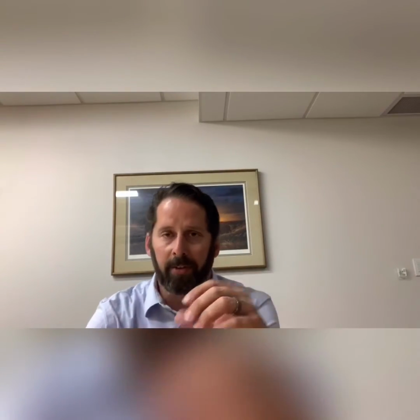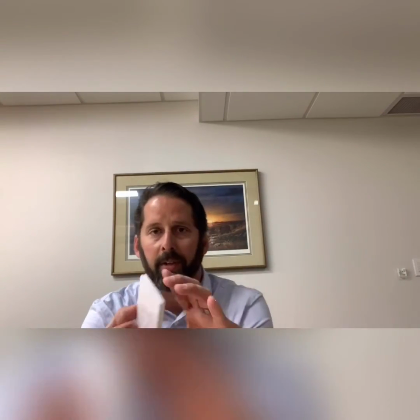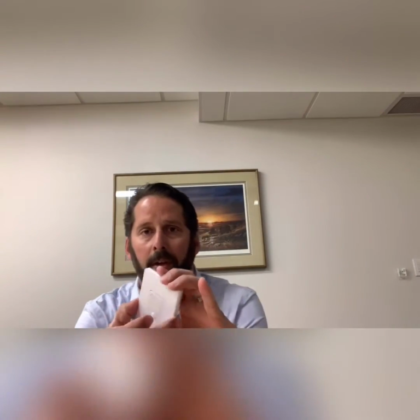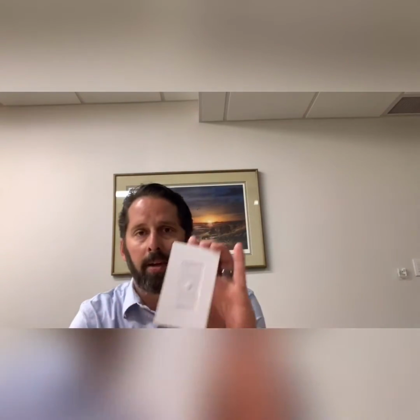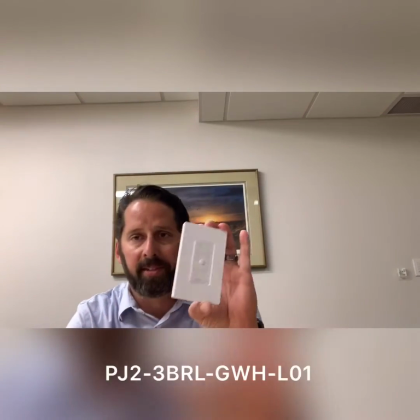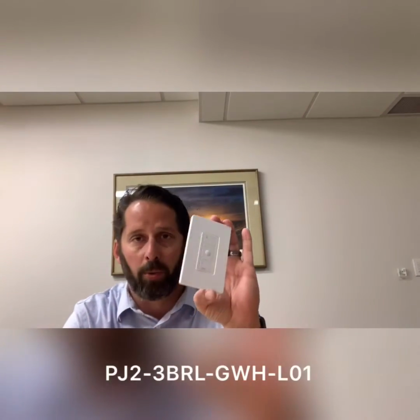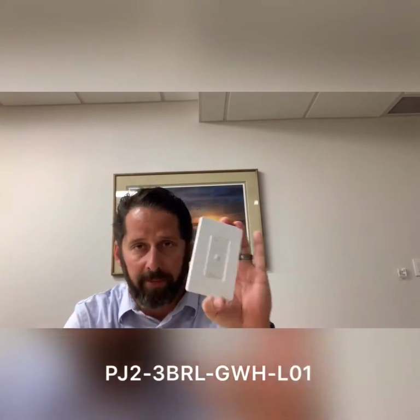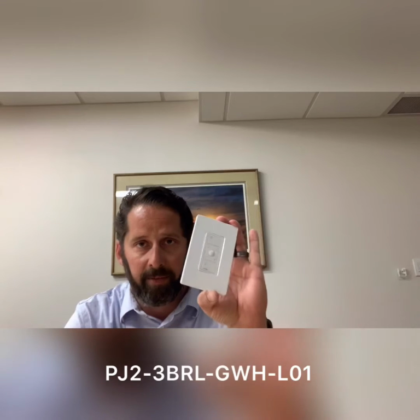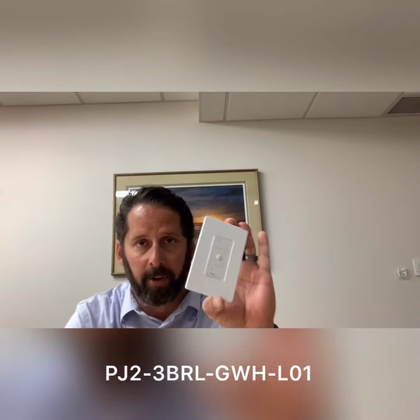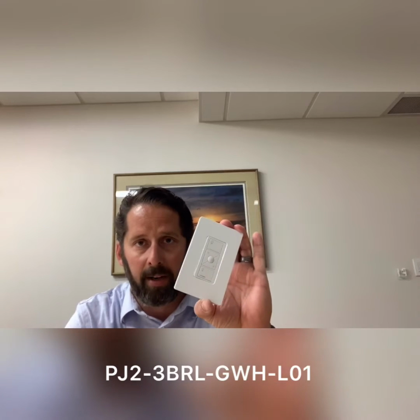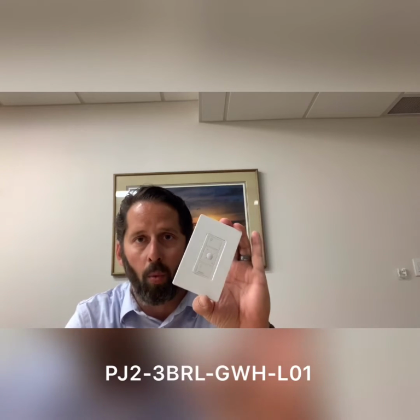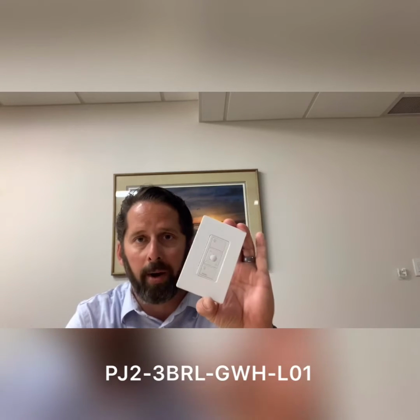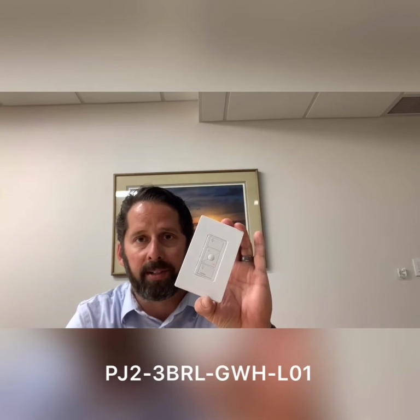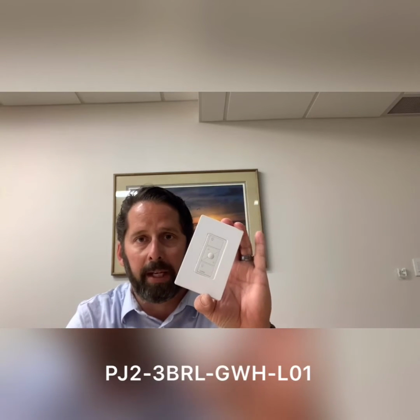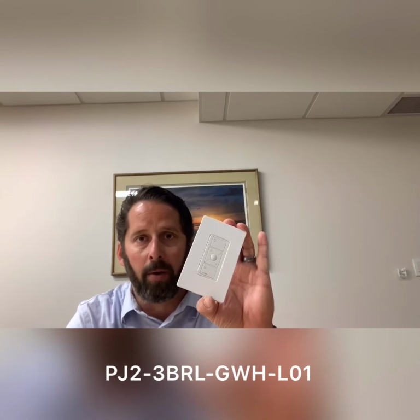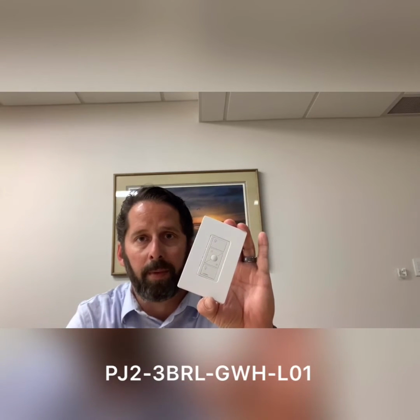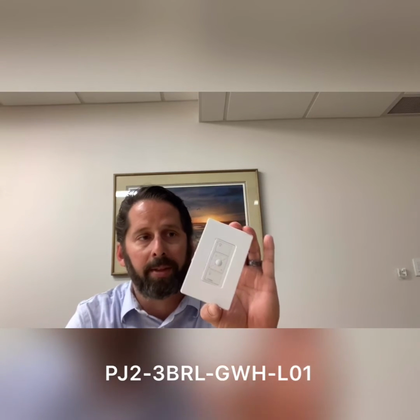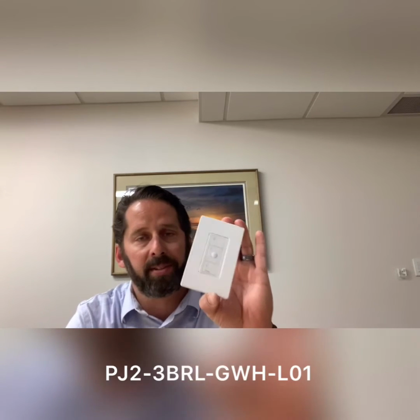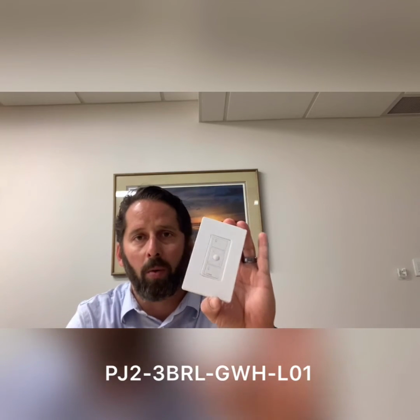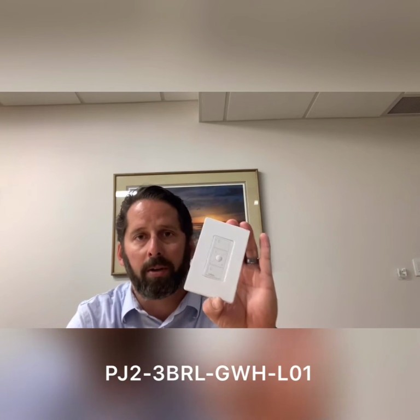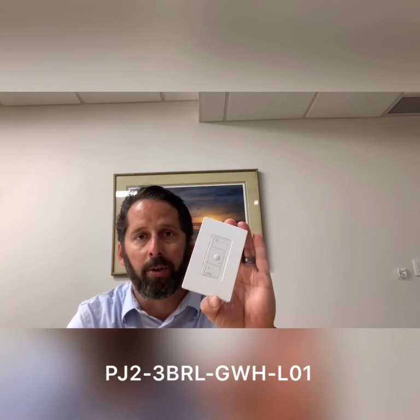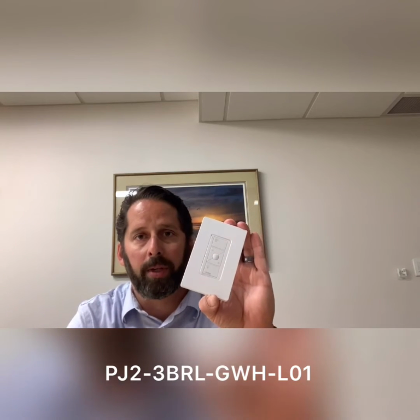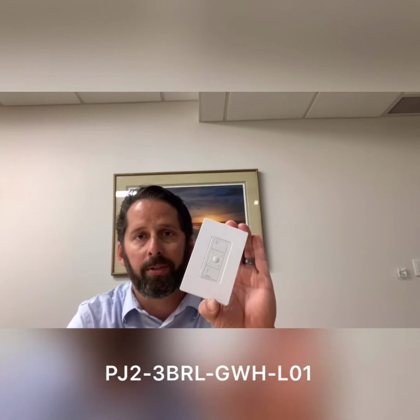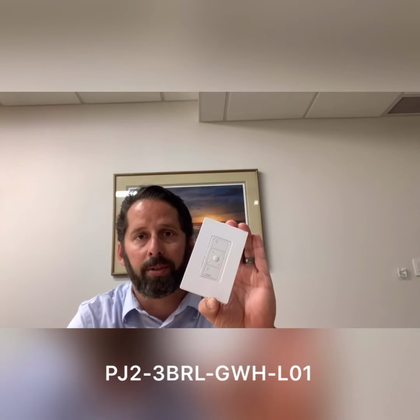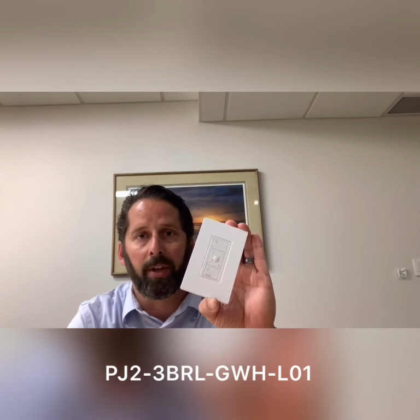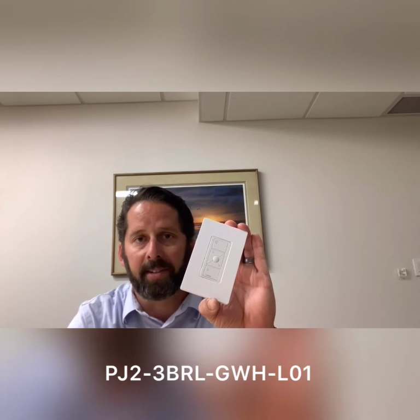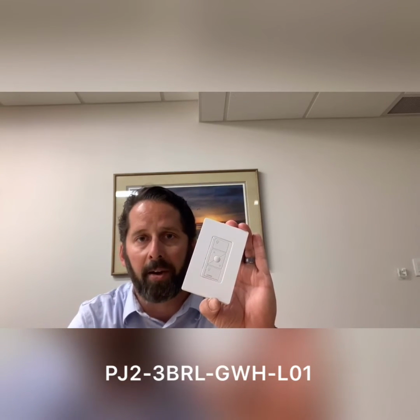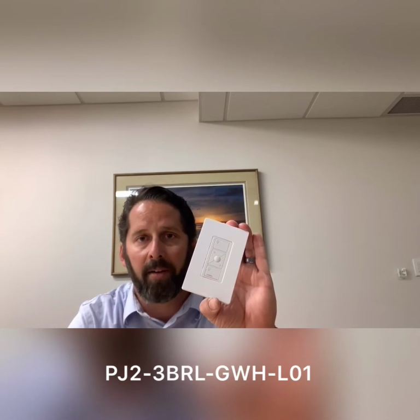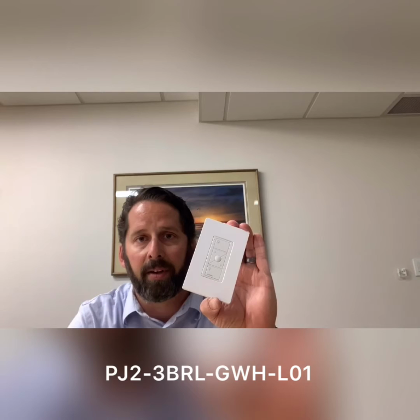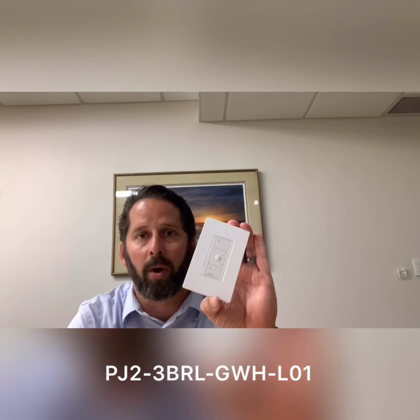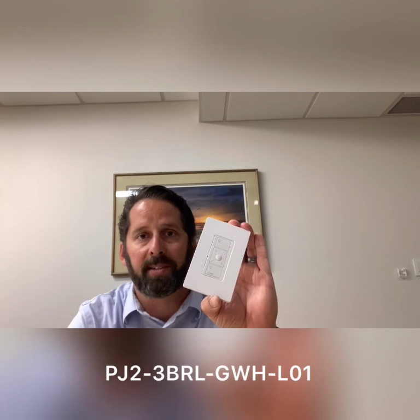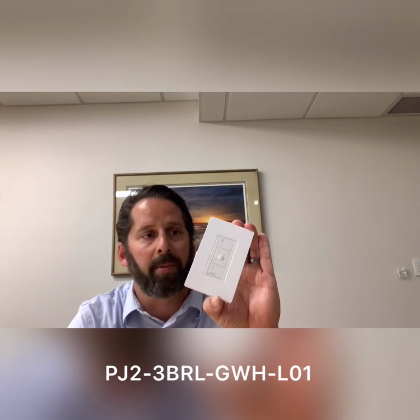First, this is a rough-in-free wireless Pico. This is our wall control that we use to turn lights on and off, as well as dim them.